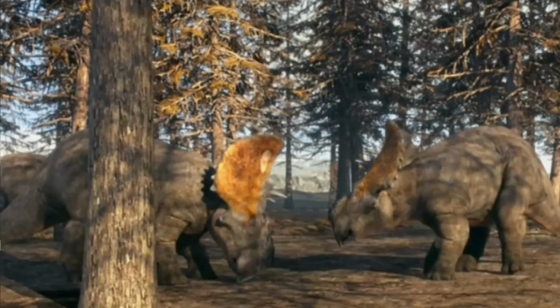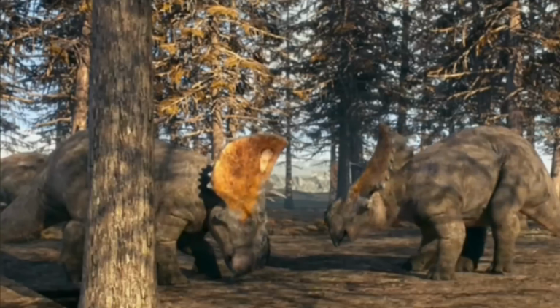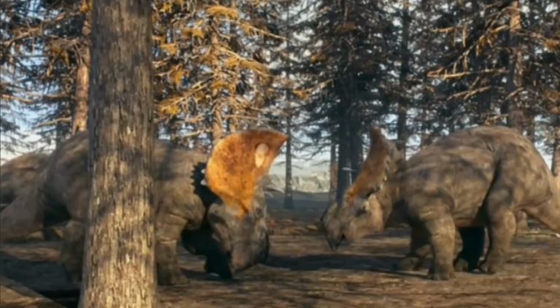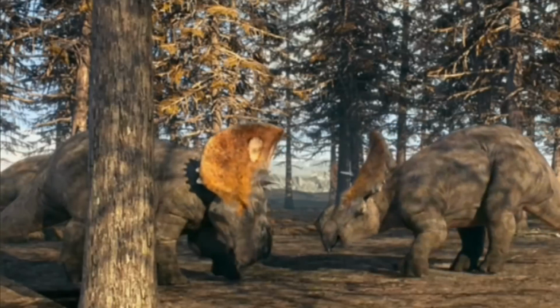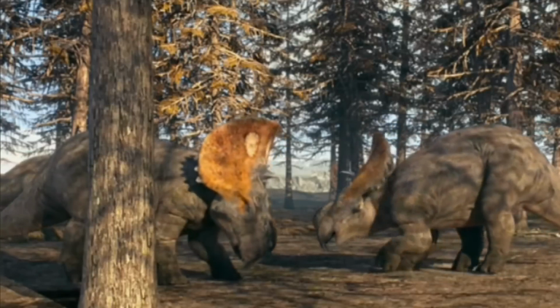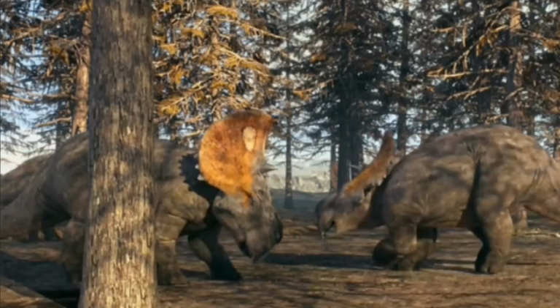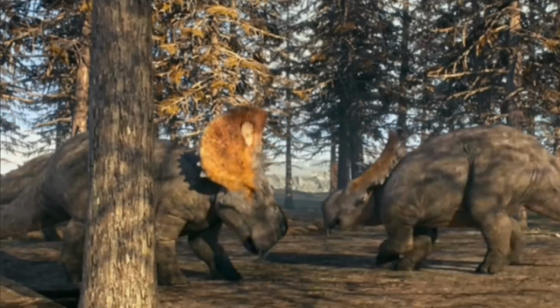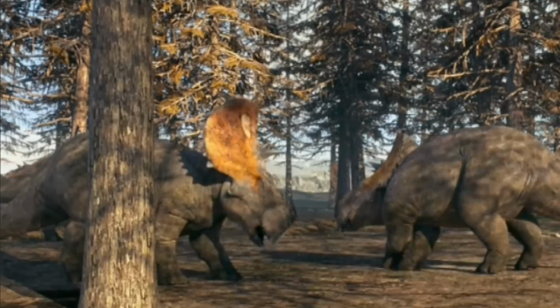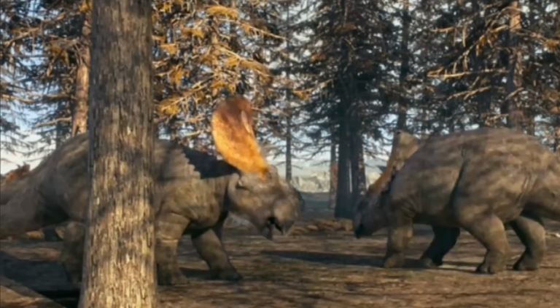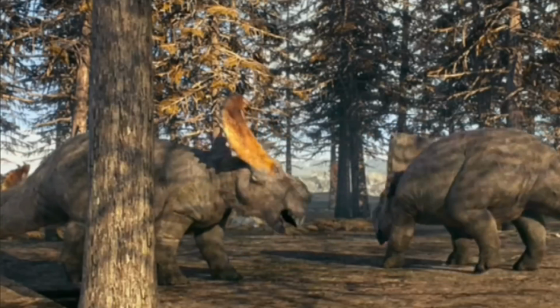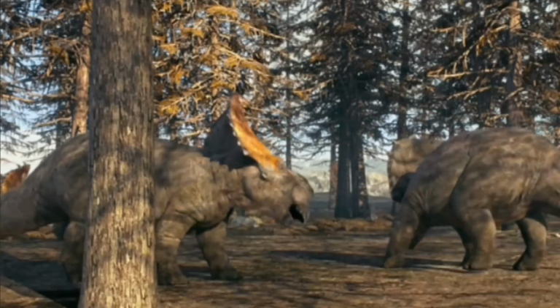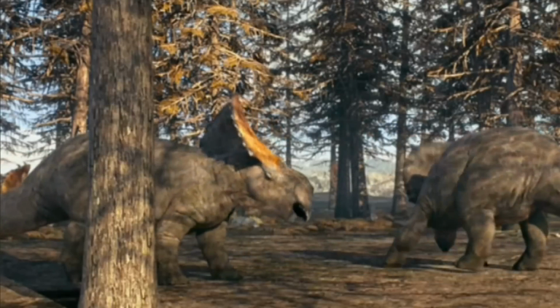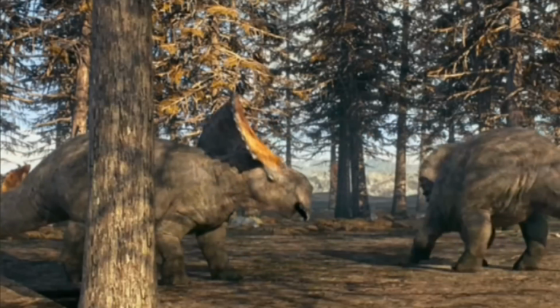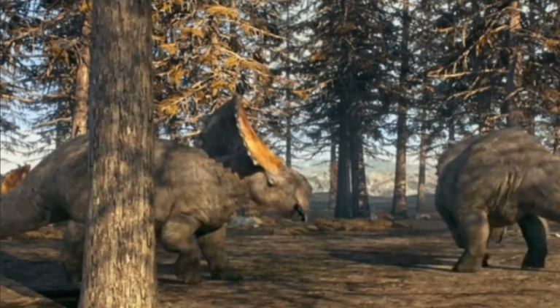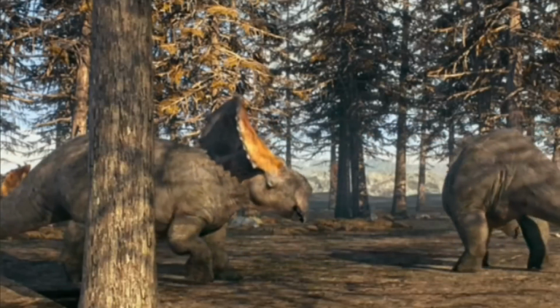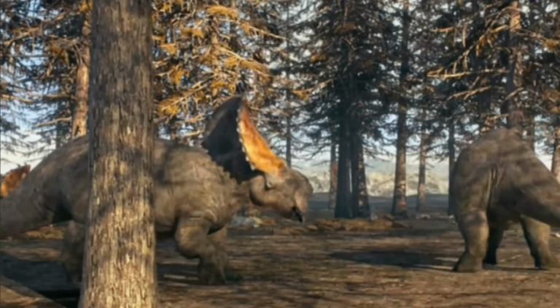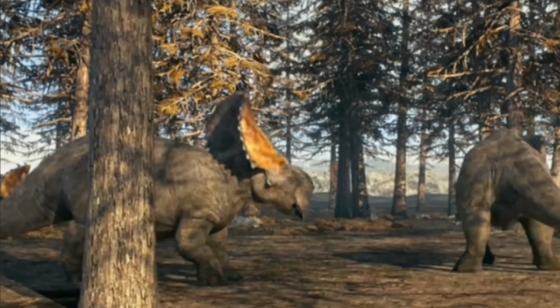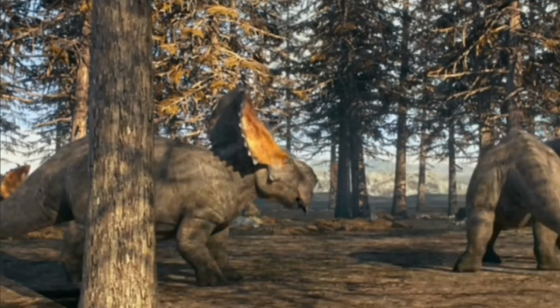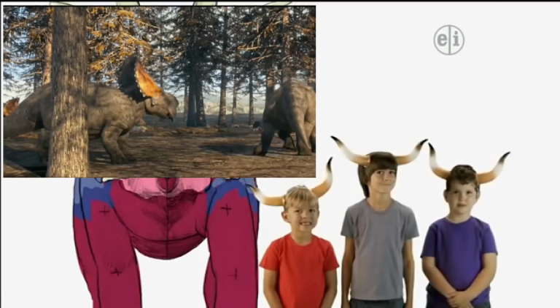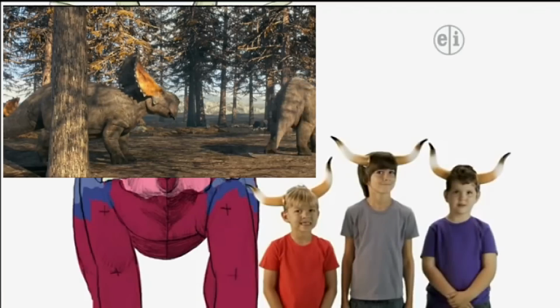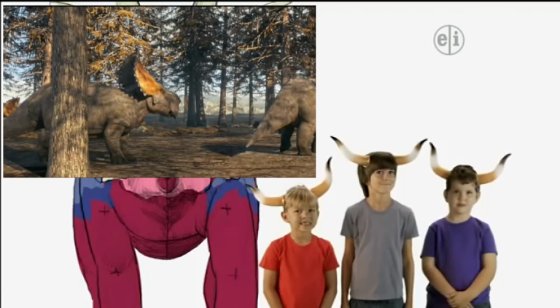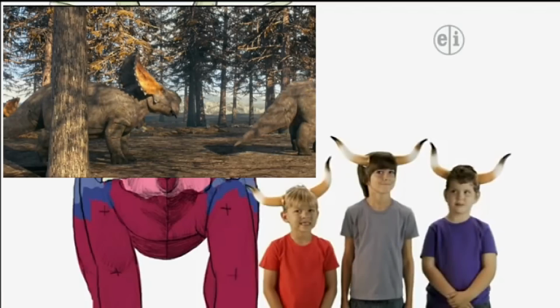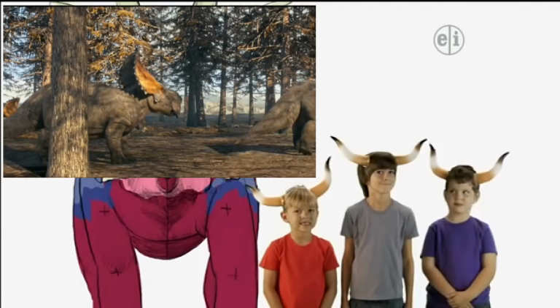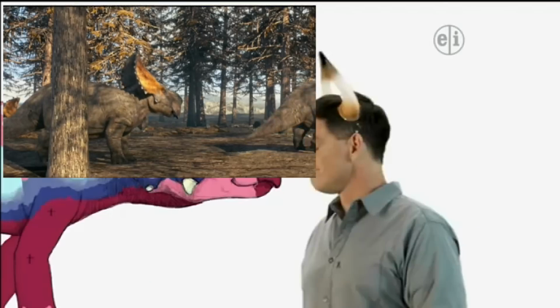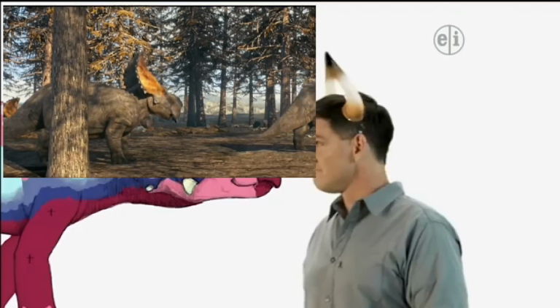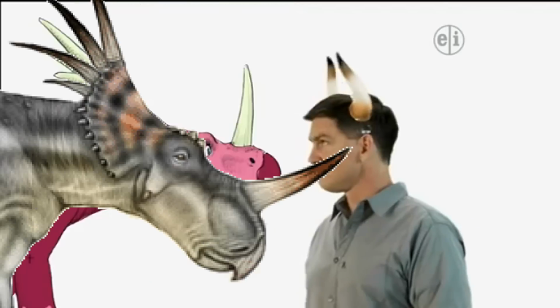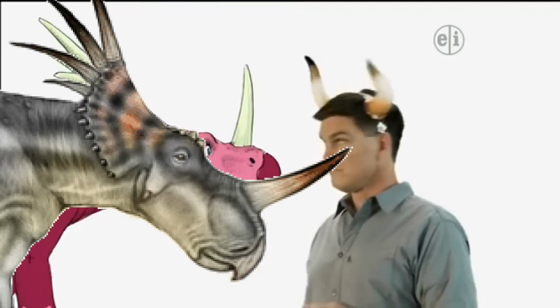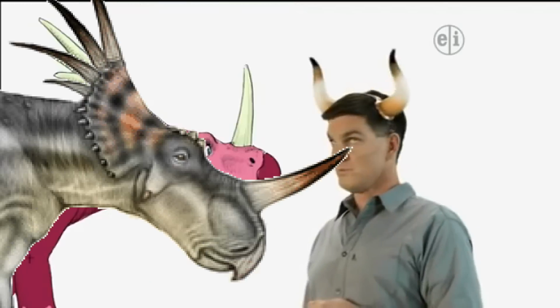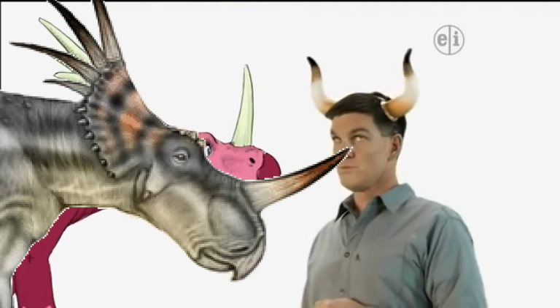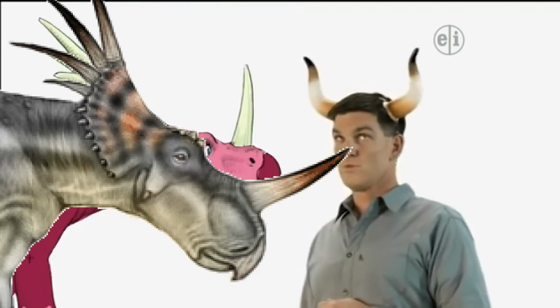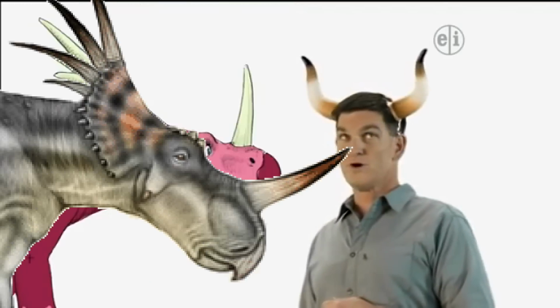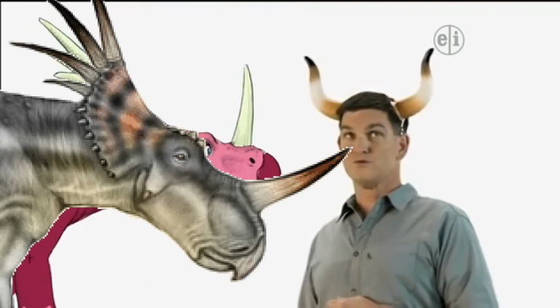The brains inside these thick skulls are no bigger than a bird's, but they have reinforced hair. Whoa.